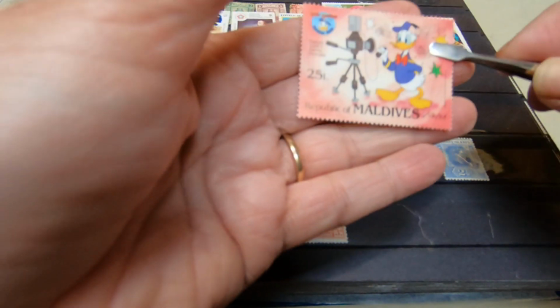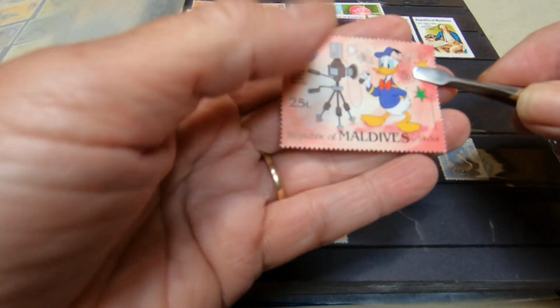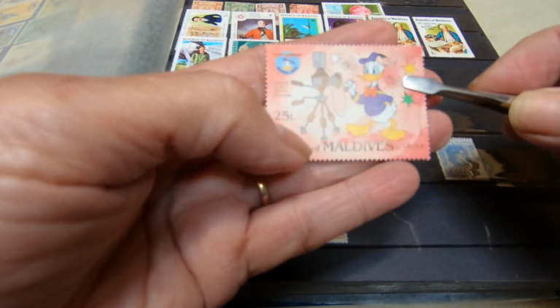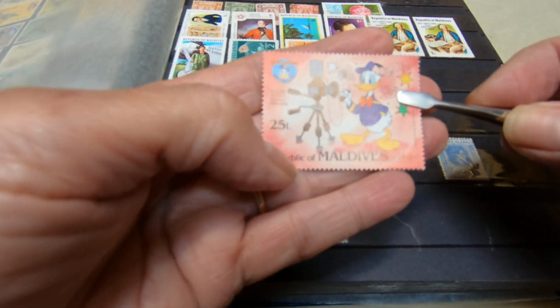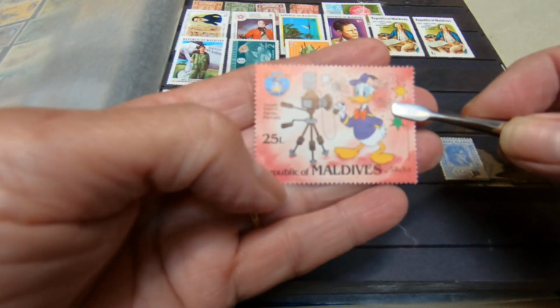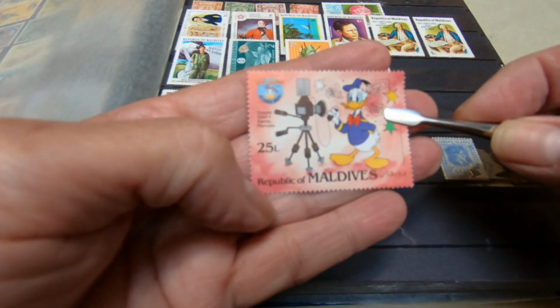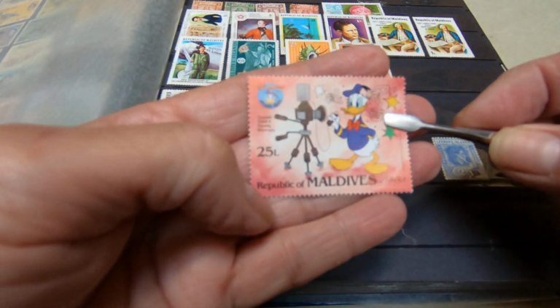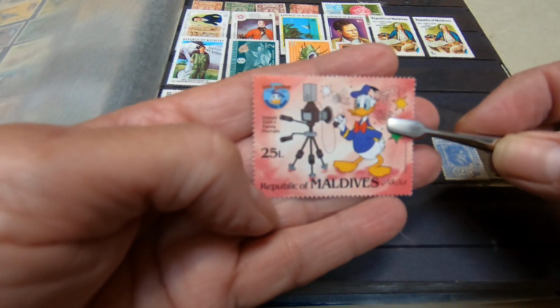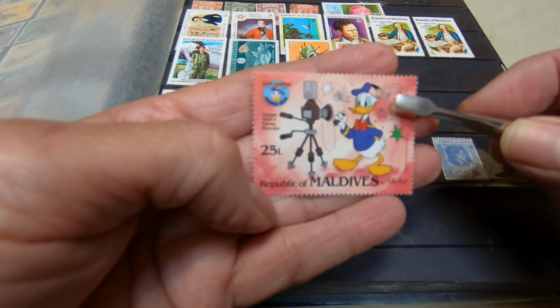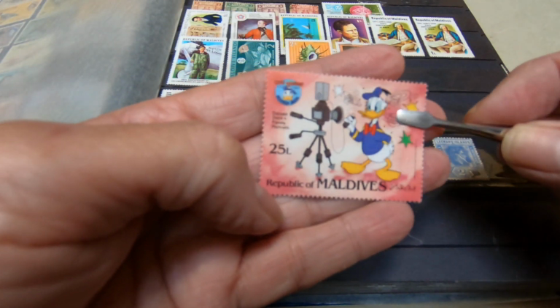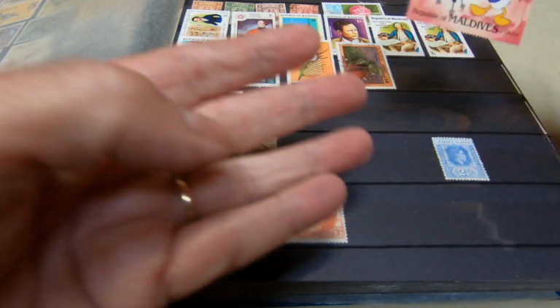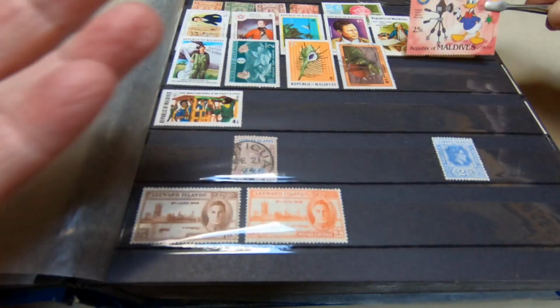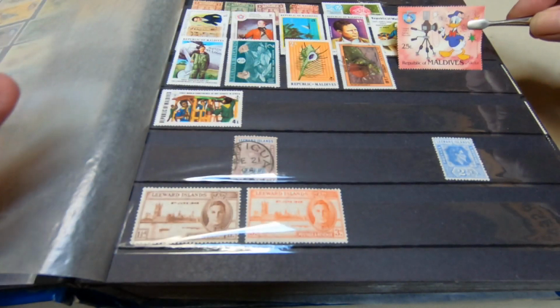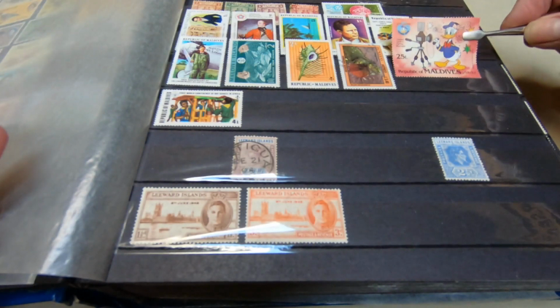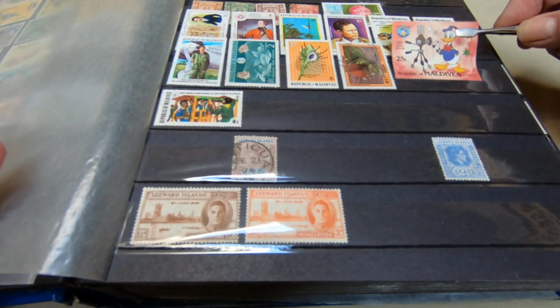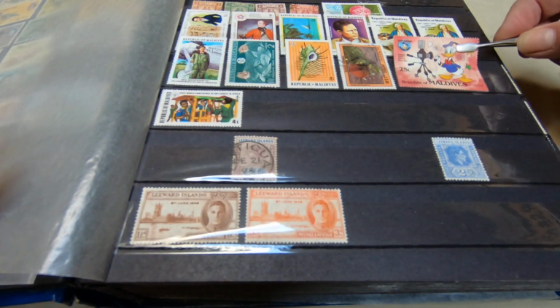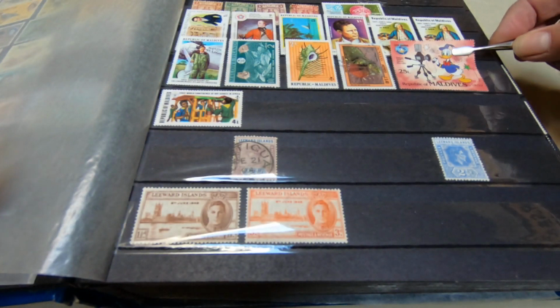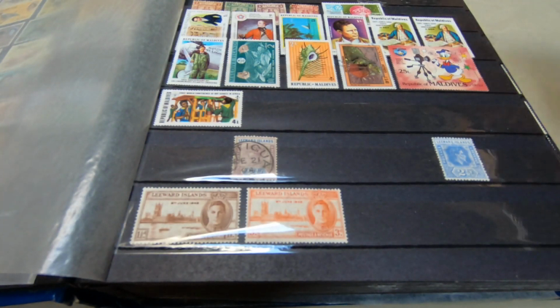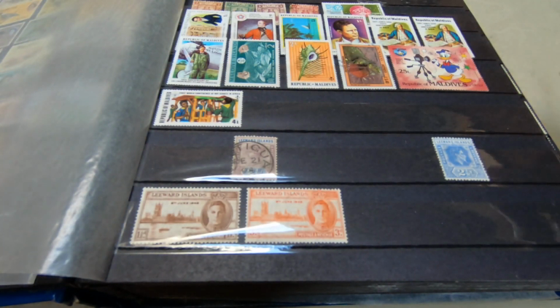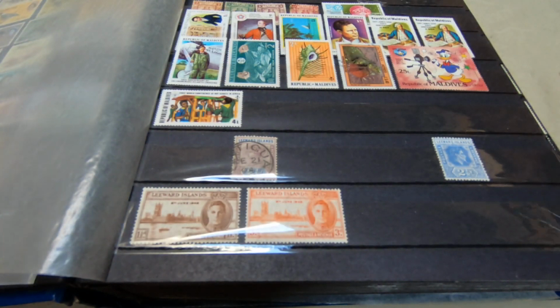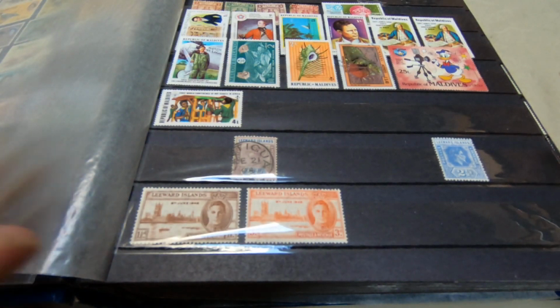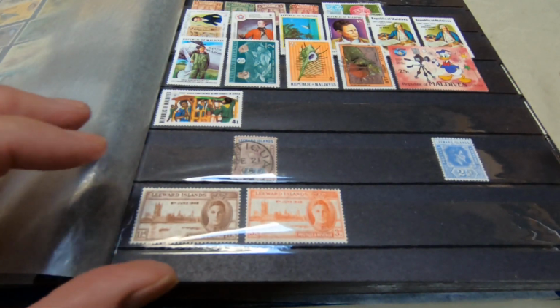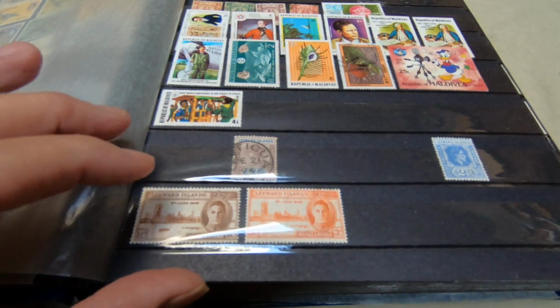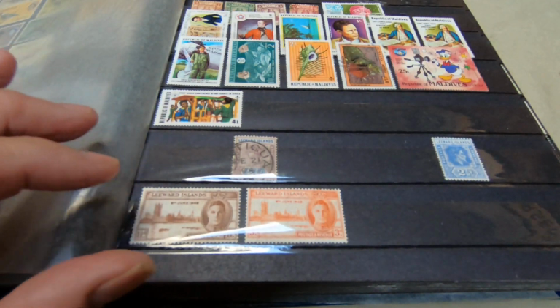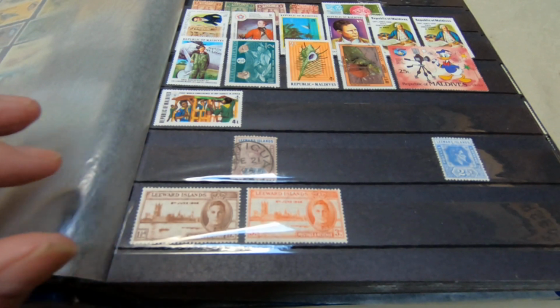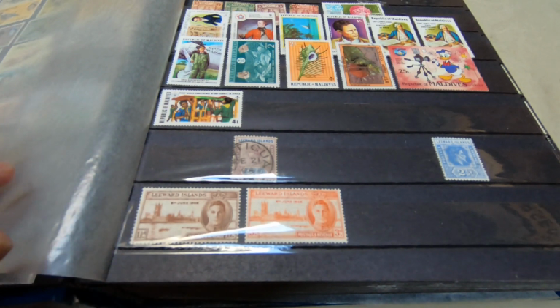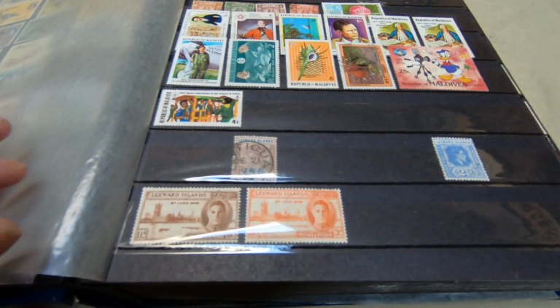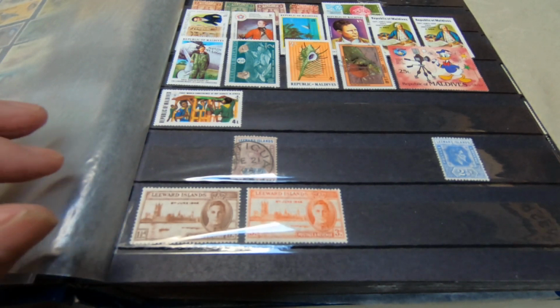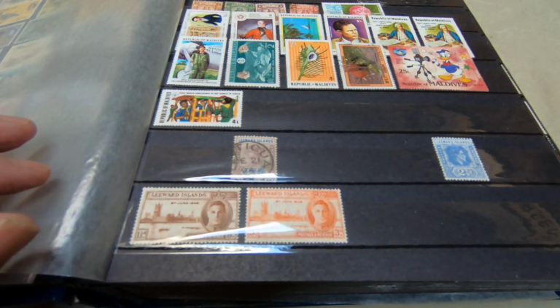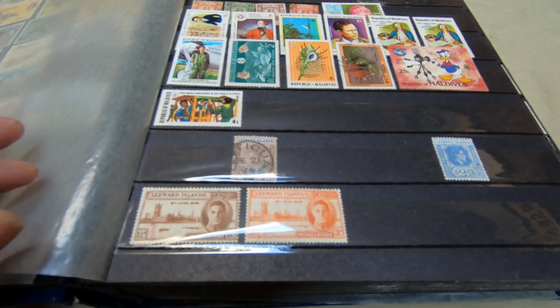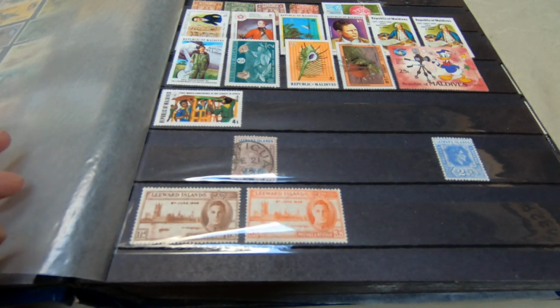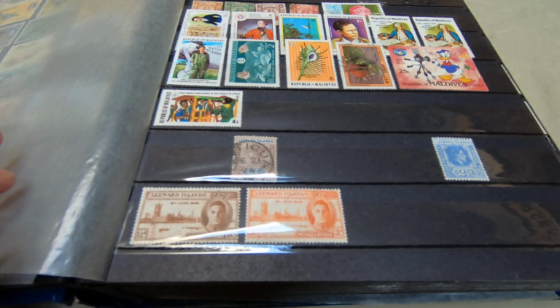This shows a Donald Duck. My Maldives collection is like 10 or 12 stamps and that's it — it's not a very big collection.